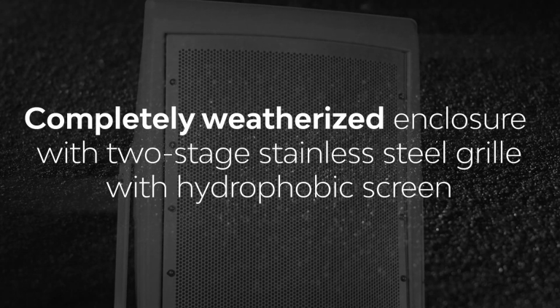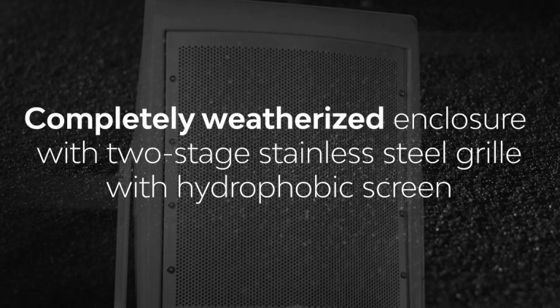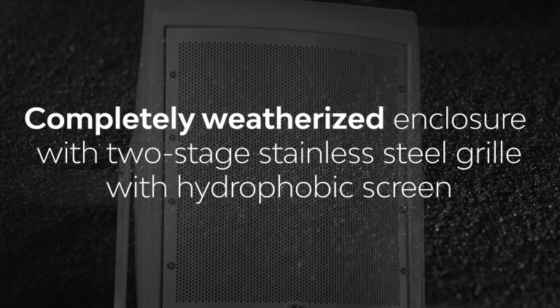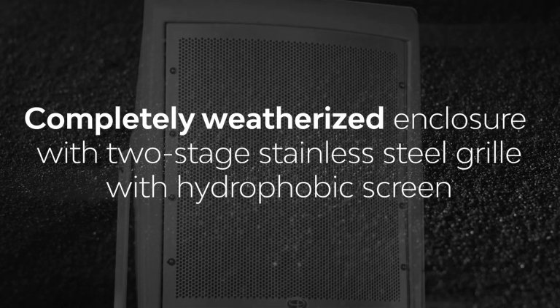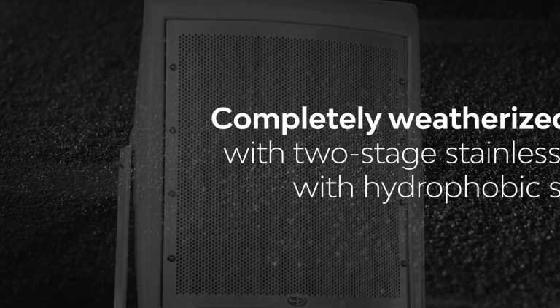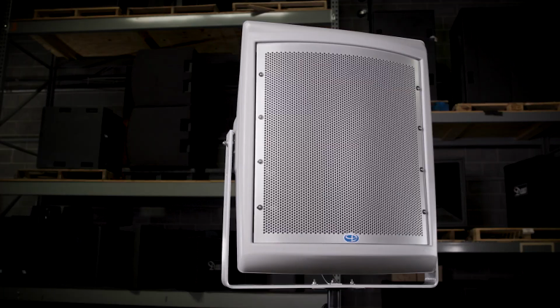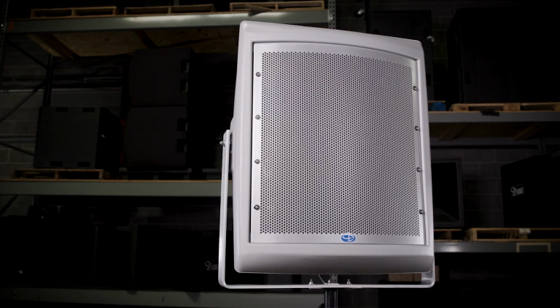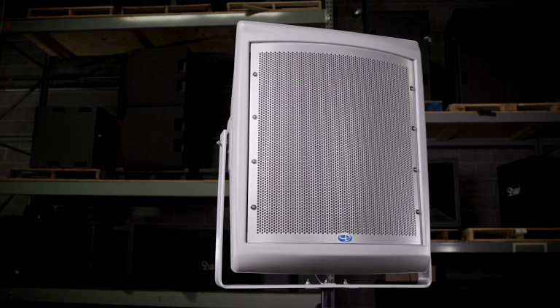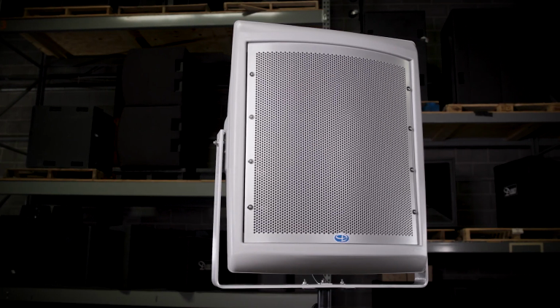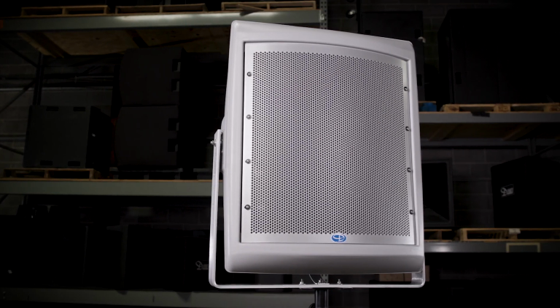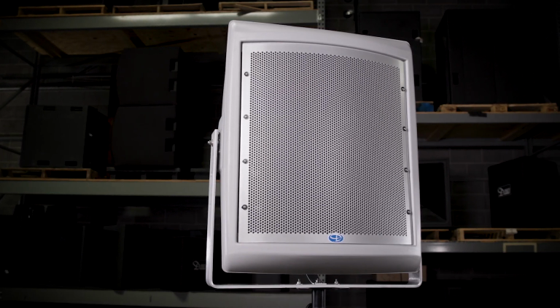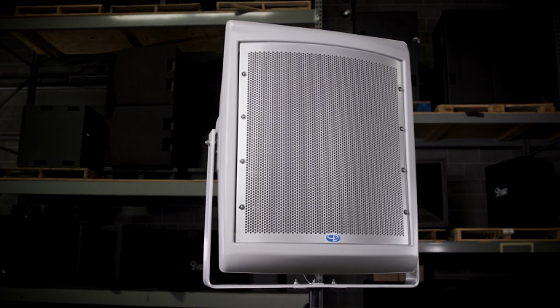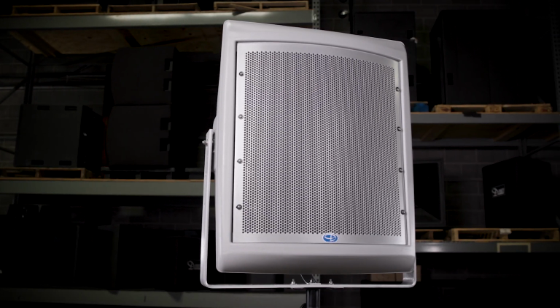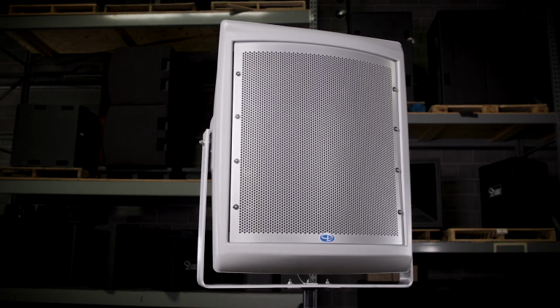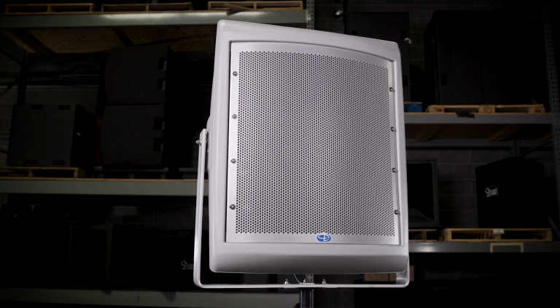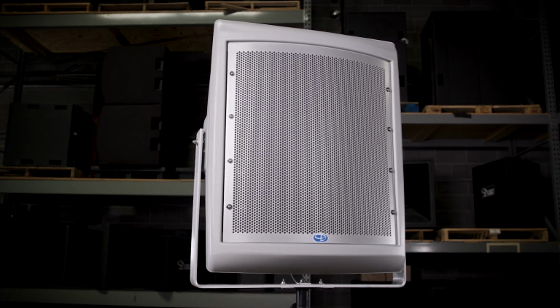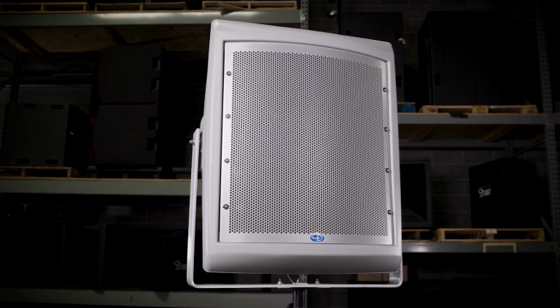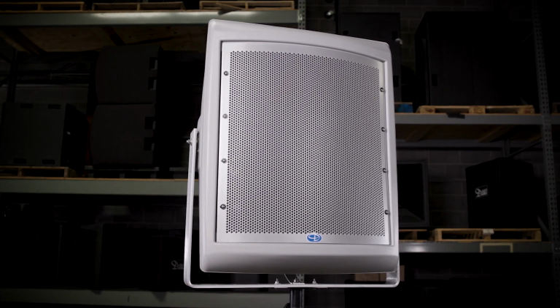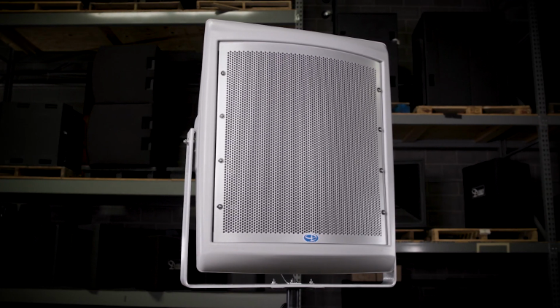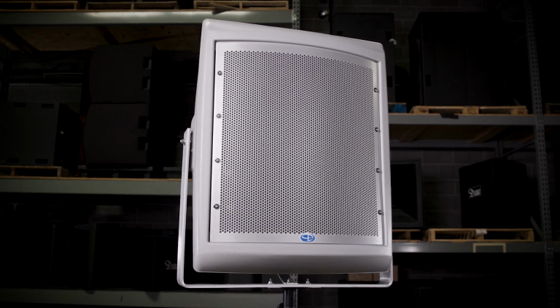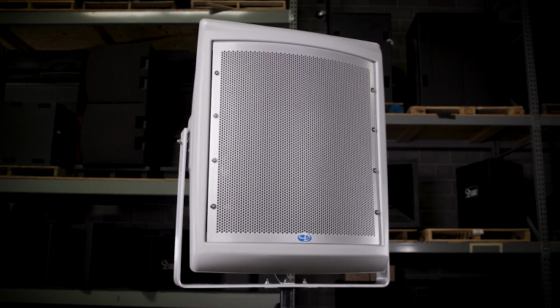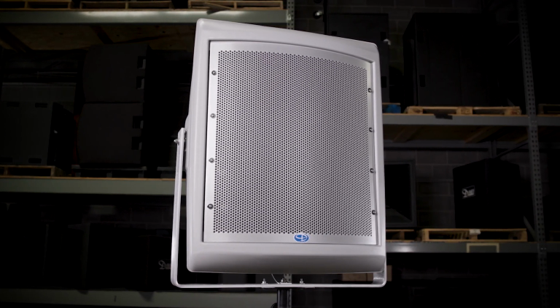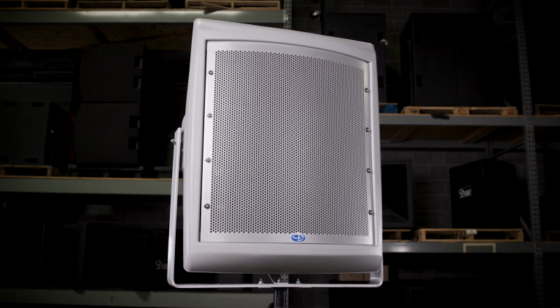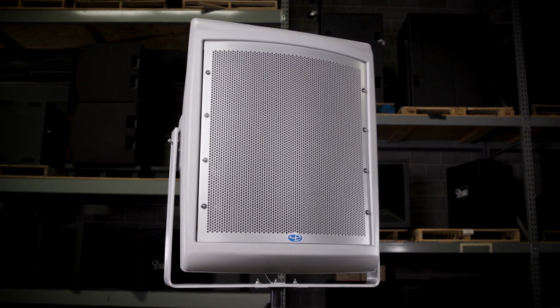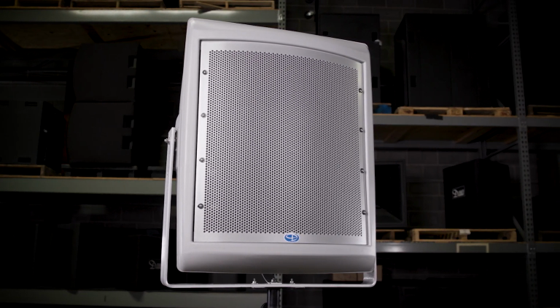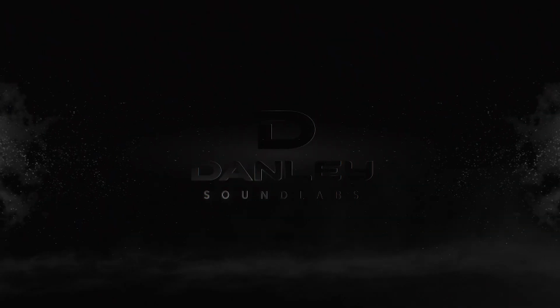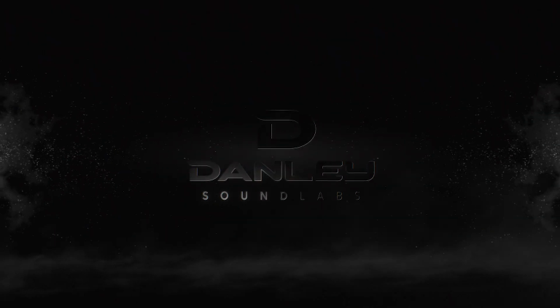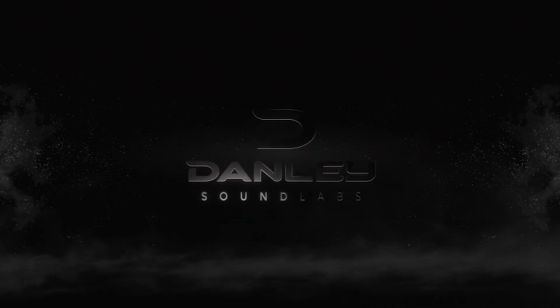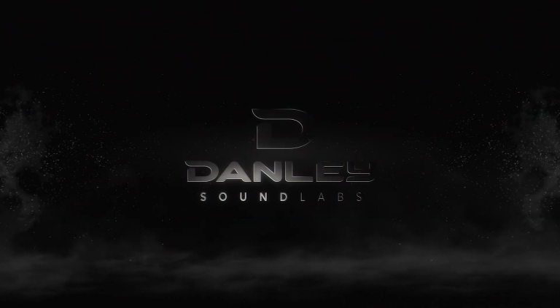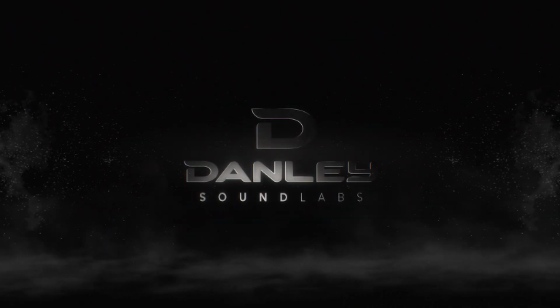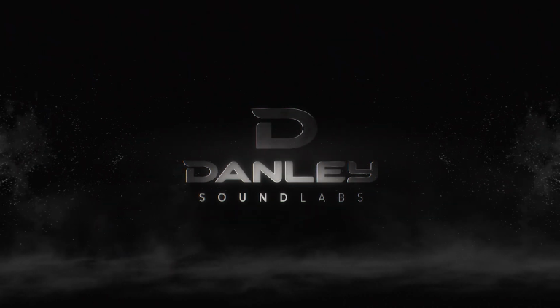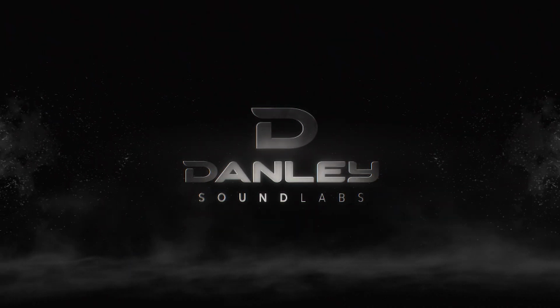For more information, go to danleysoundlabs.com or contact your nearest Danley dealer.